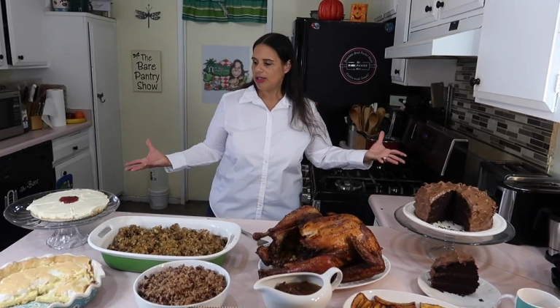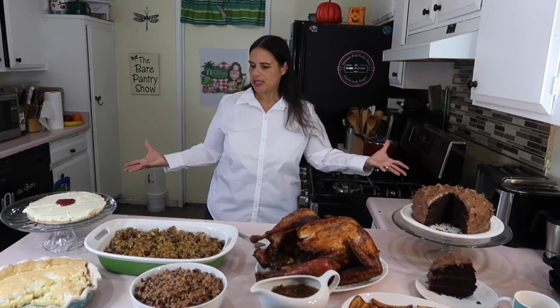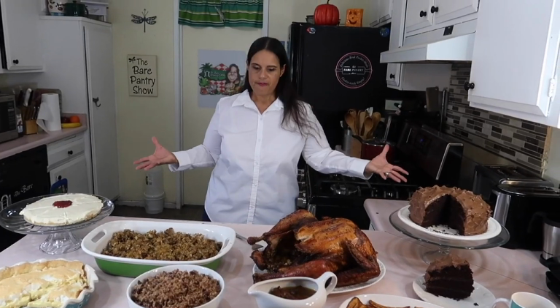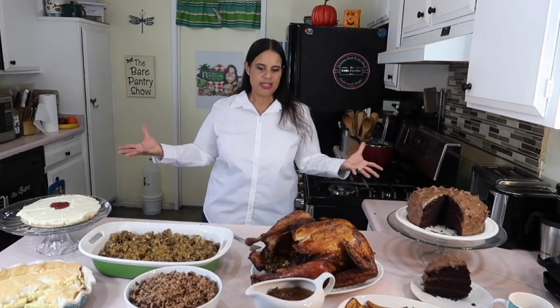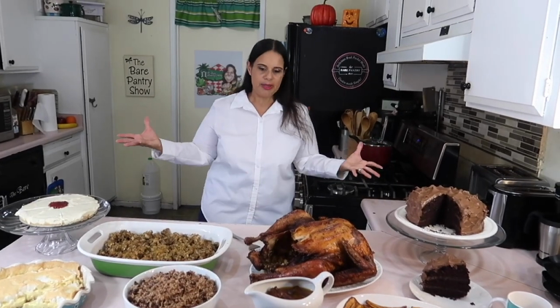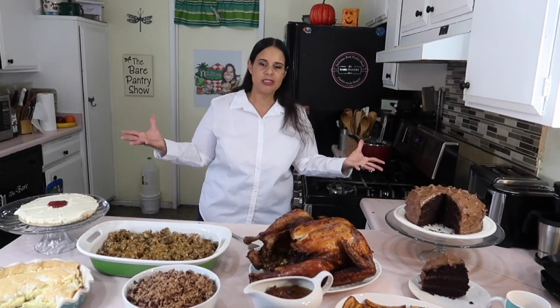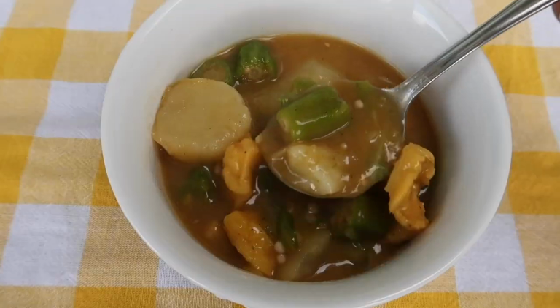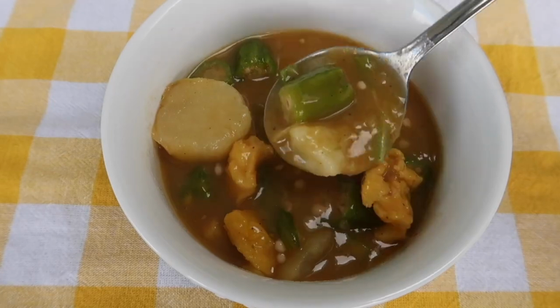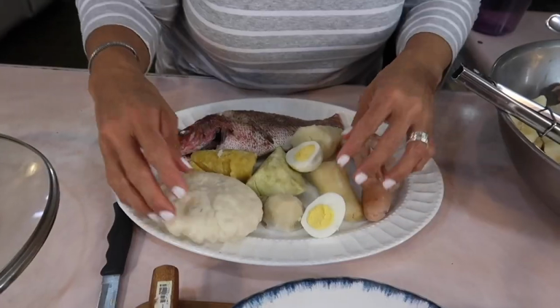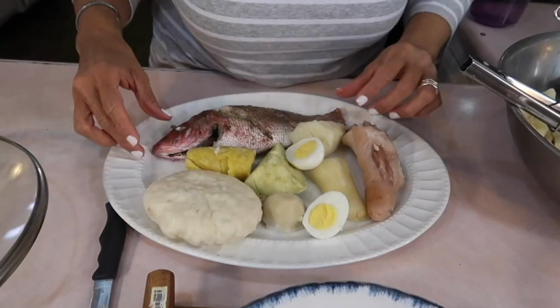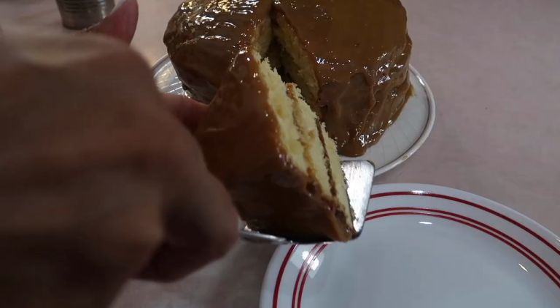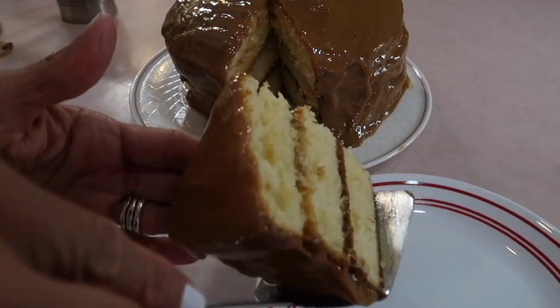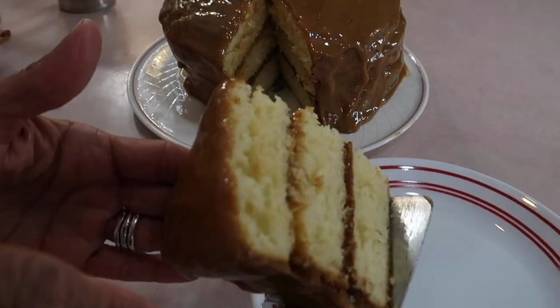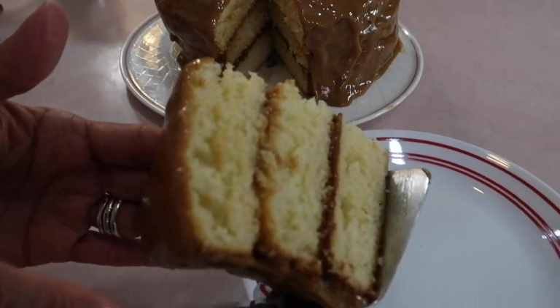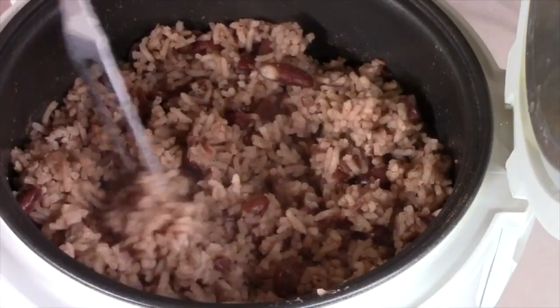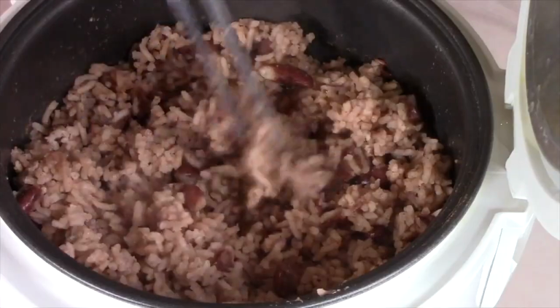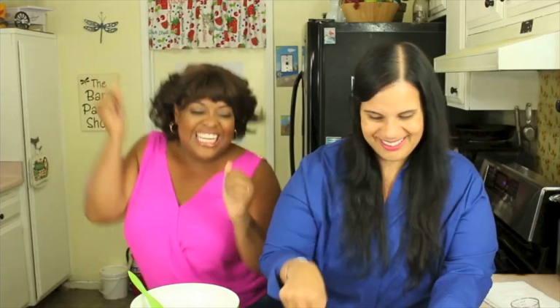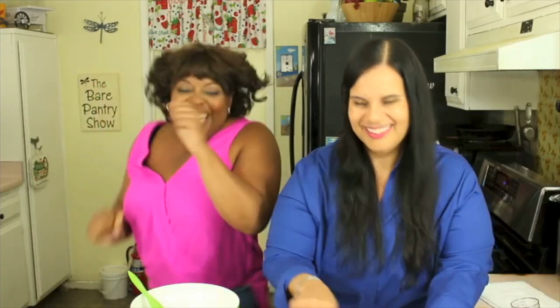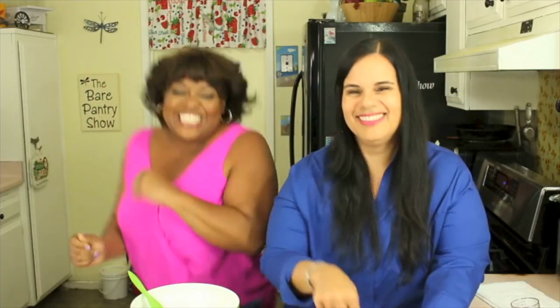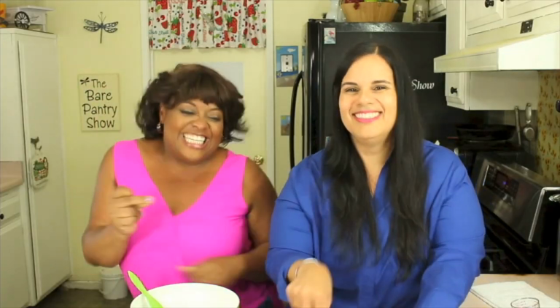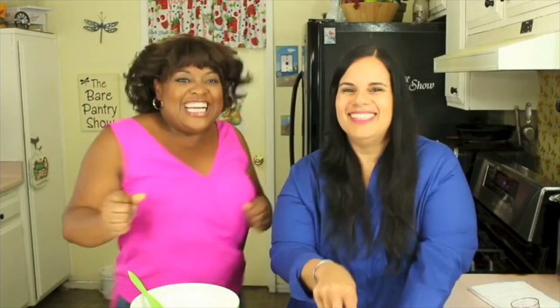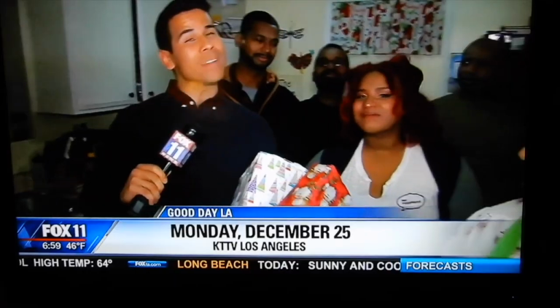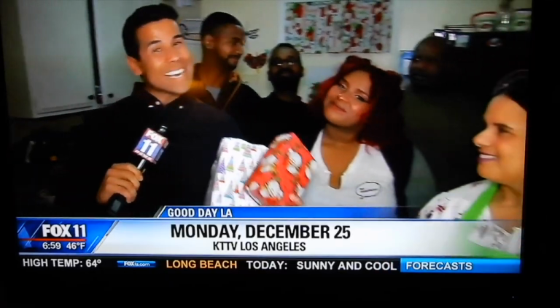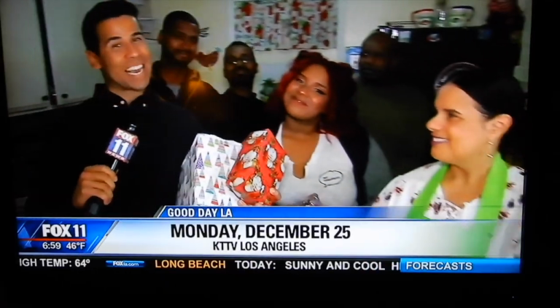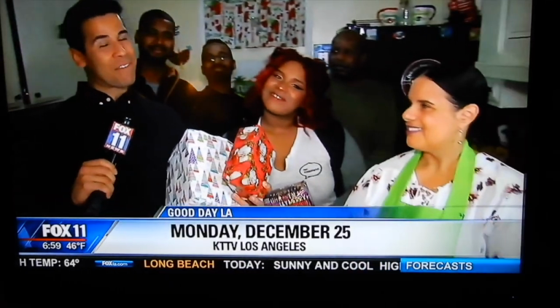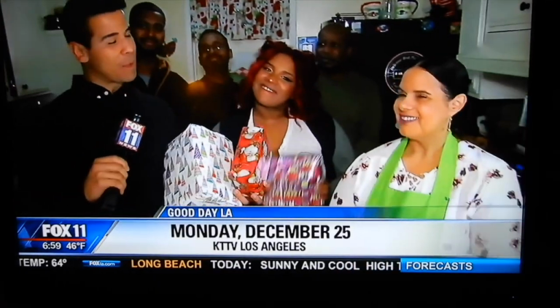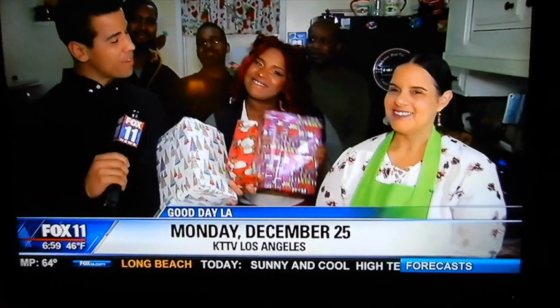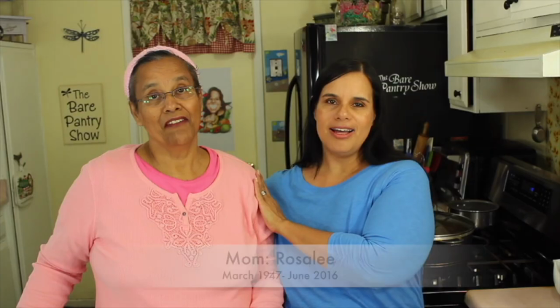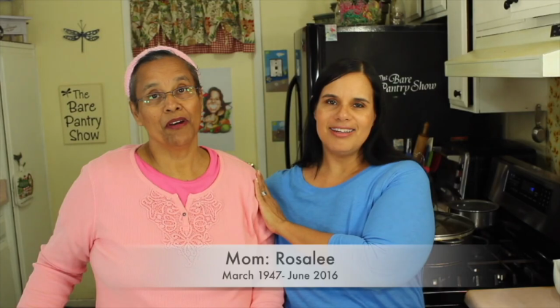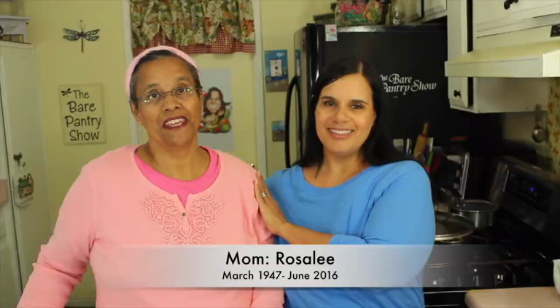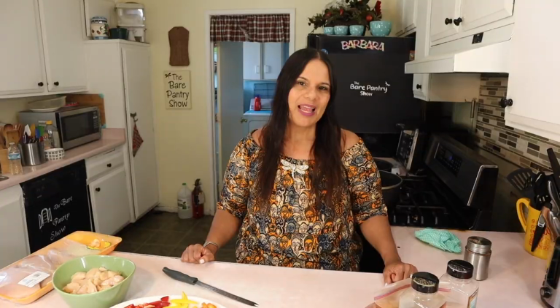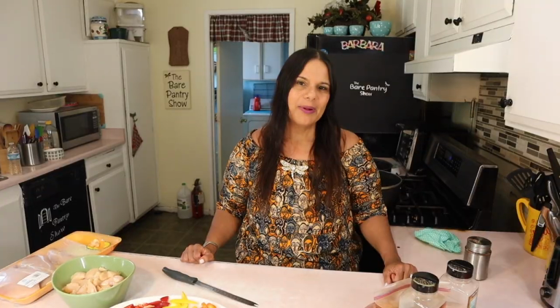Welcome to the Bear Panthers Show. If you're looking for authentic Belizean recipes, then you're in the right place. My name is Barbara and this is Cooking Made Simple.